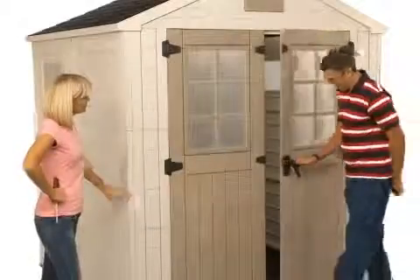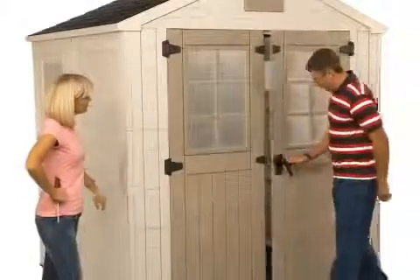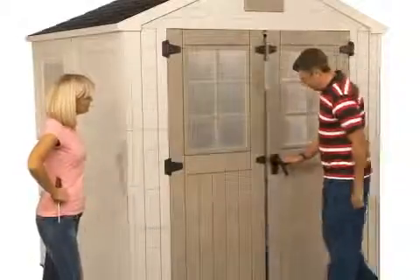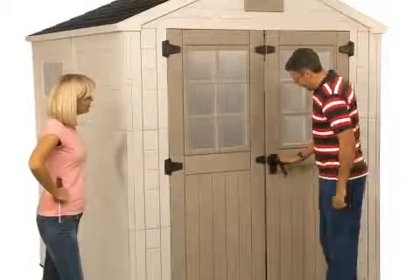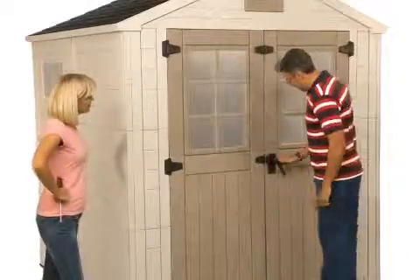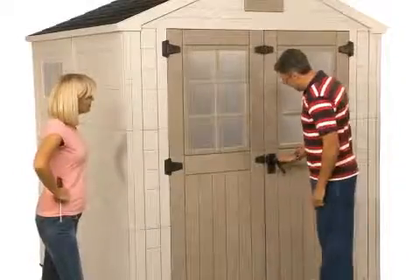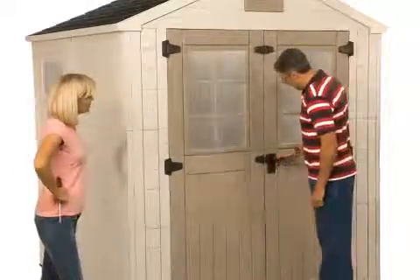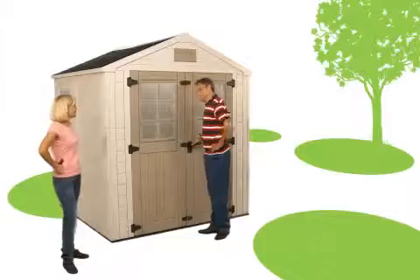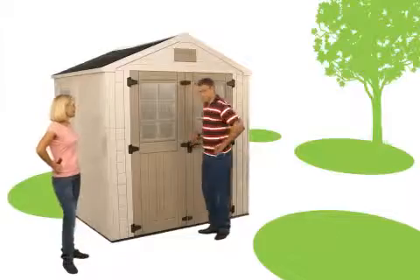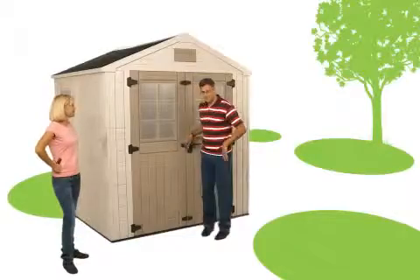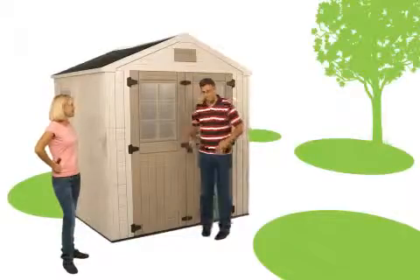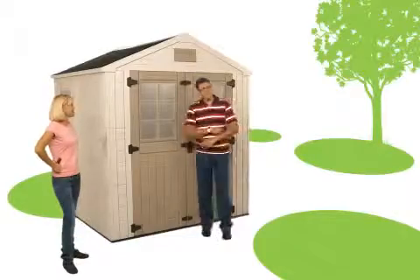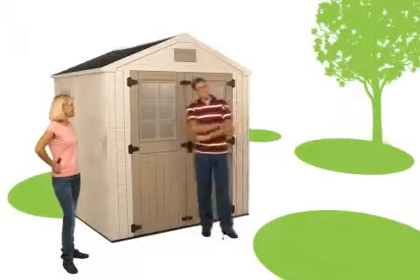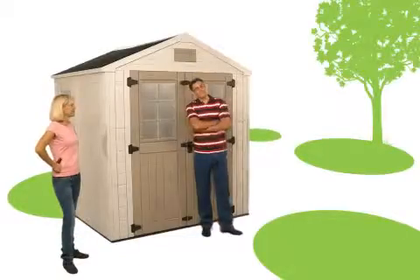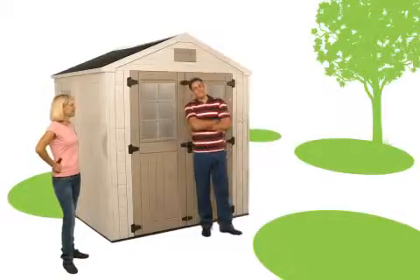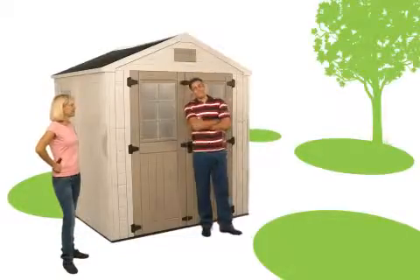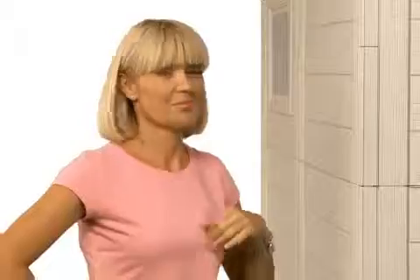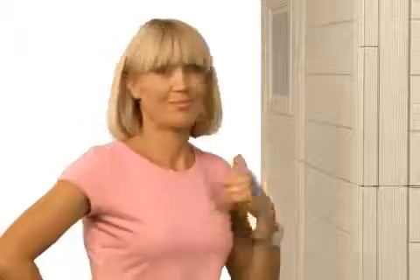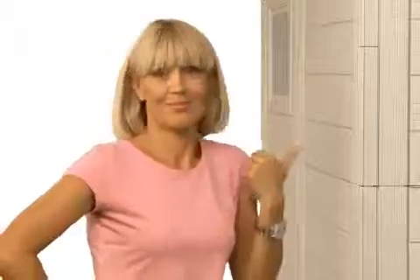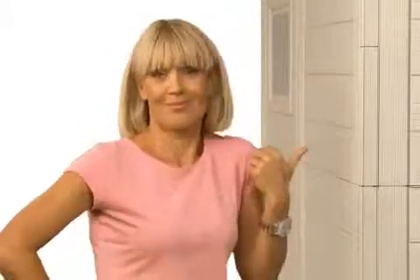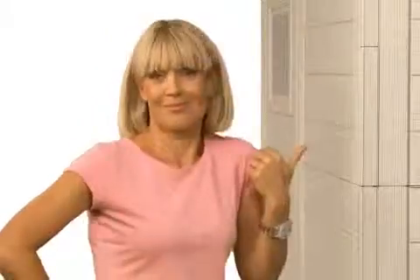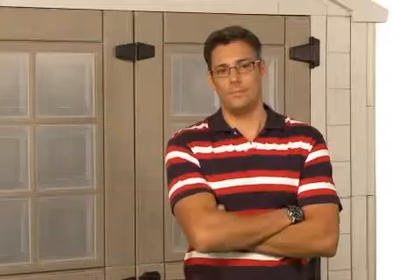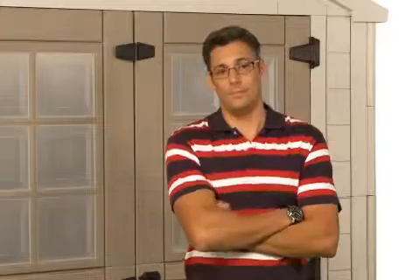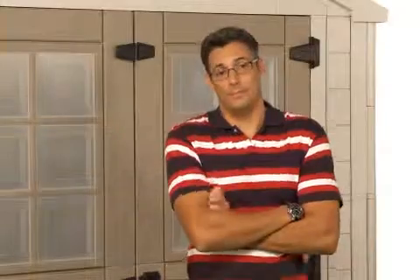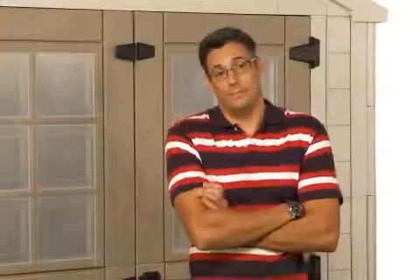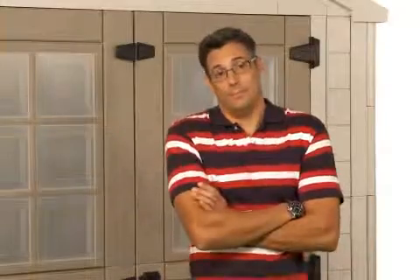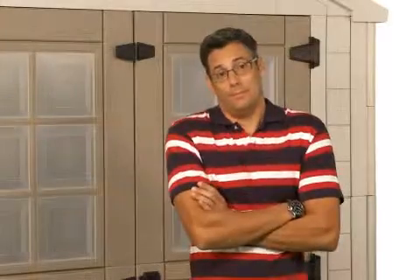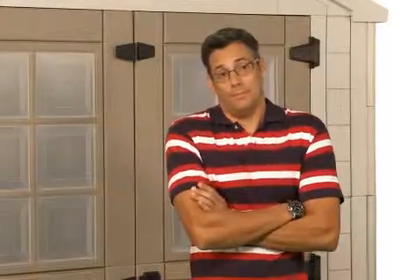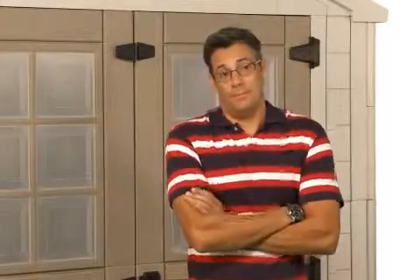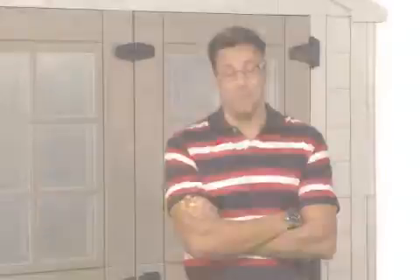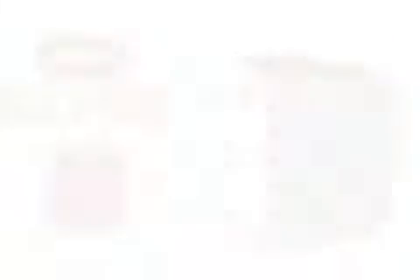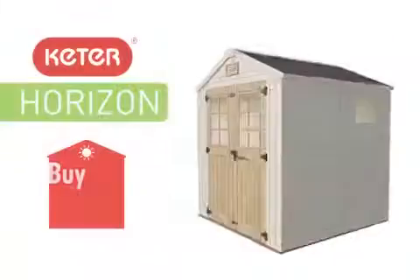The all-new HORIZON shed from KEDR. Get home. Get built. Get organized.